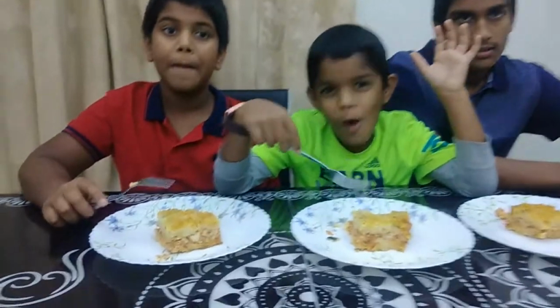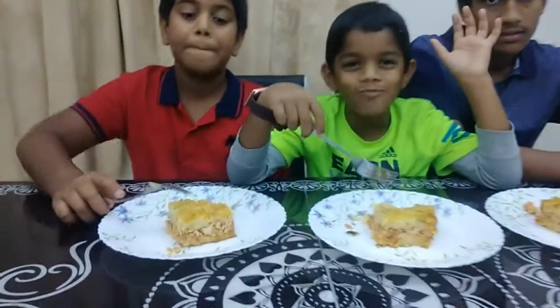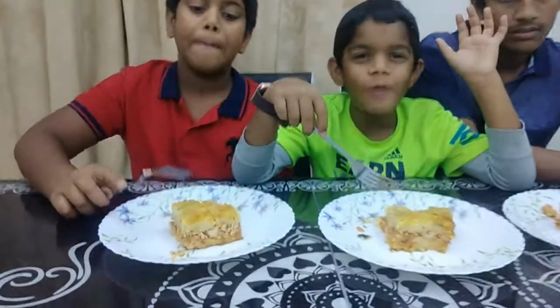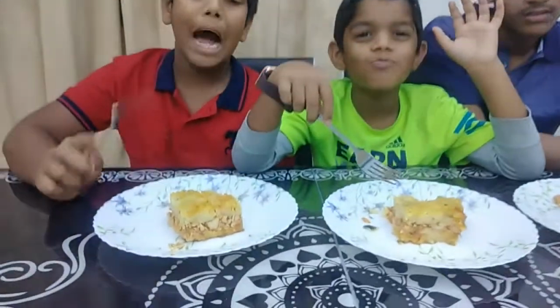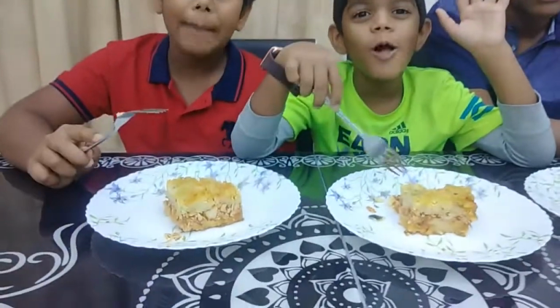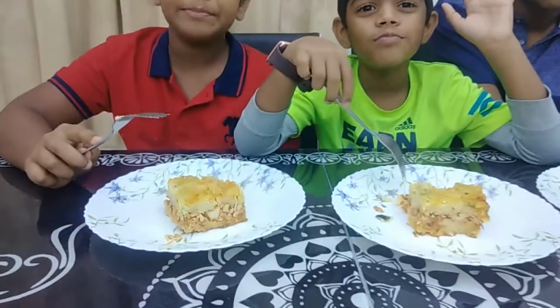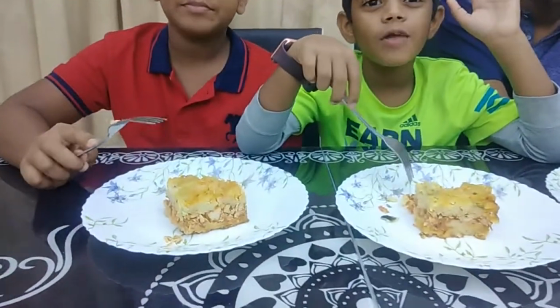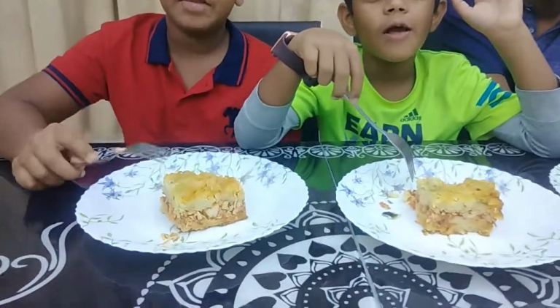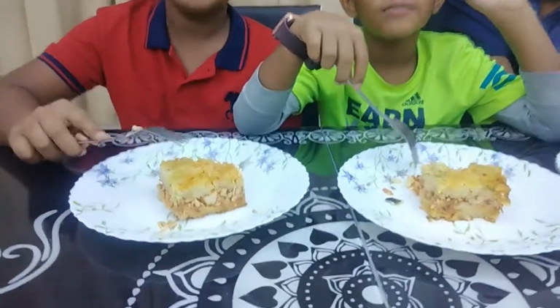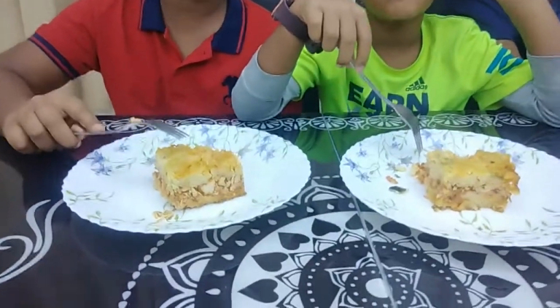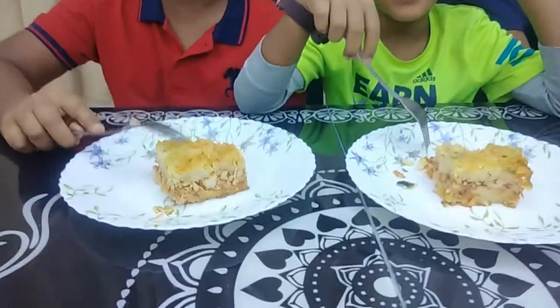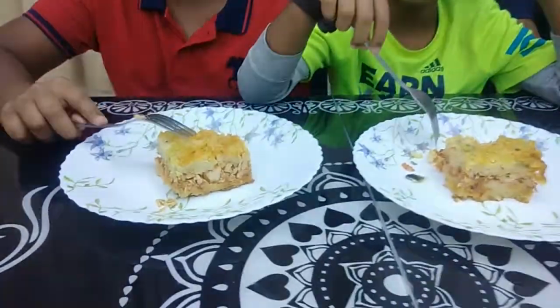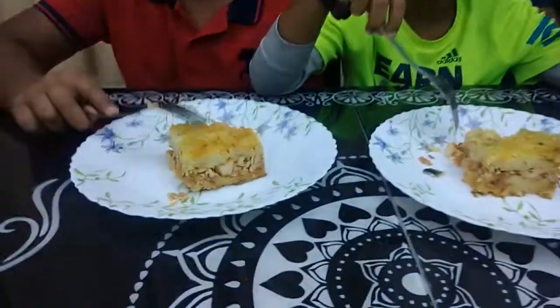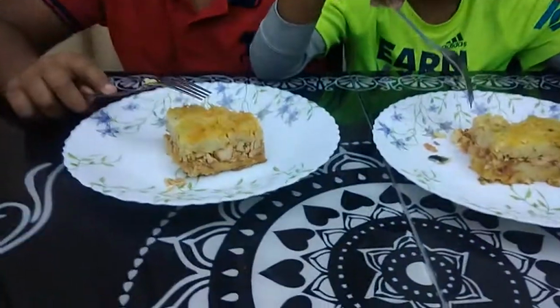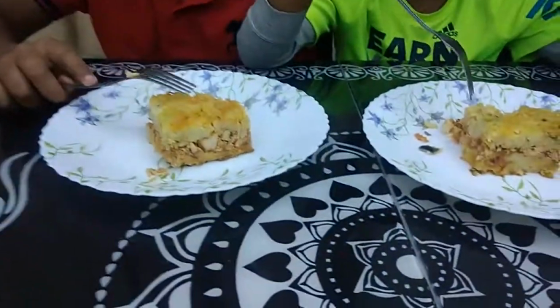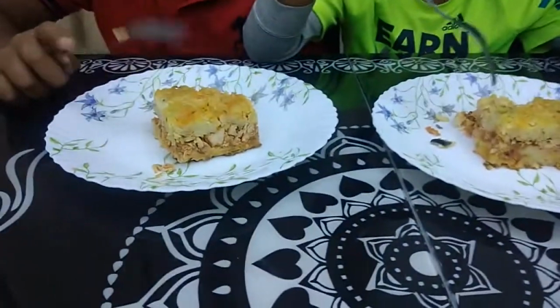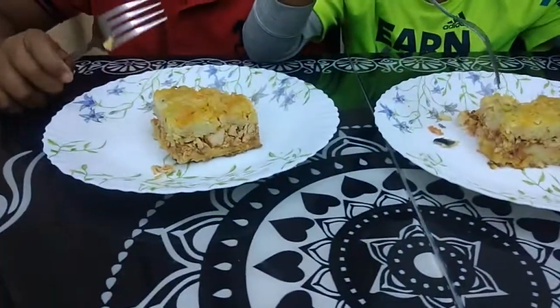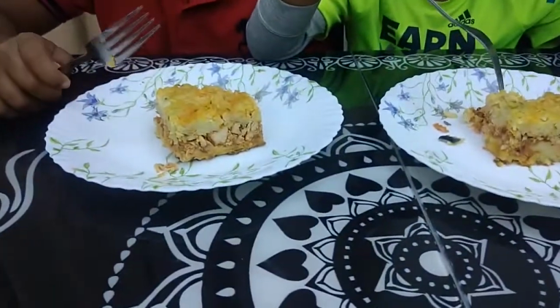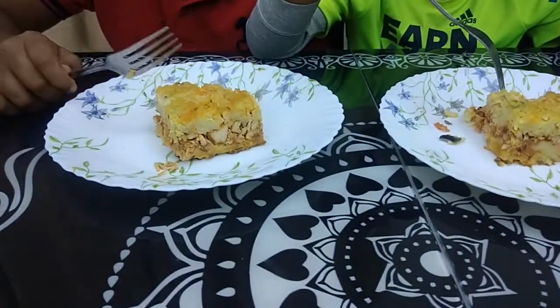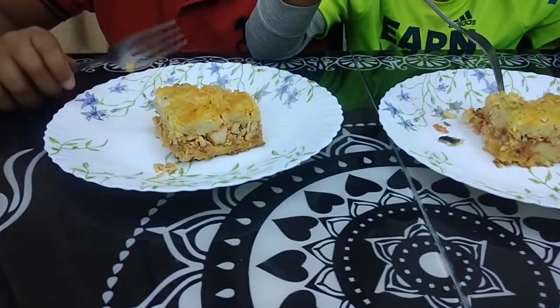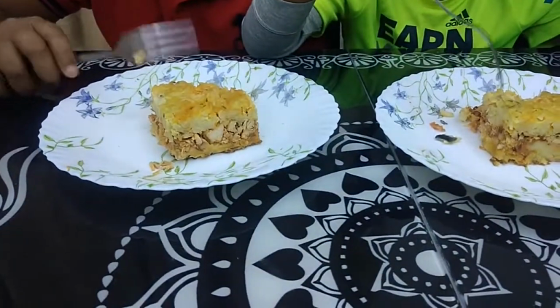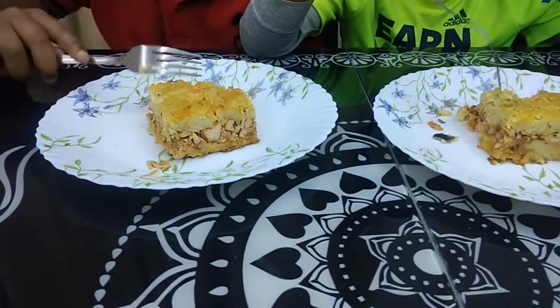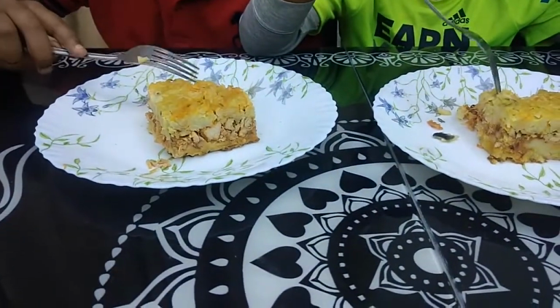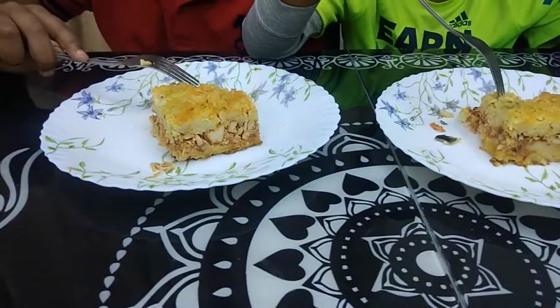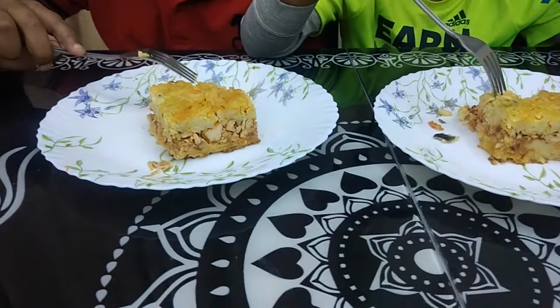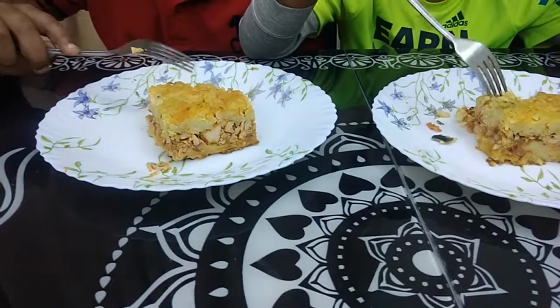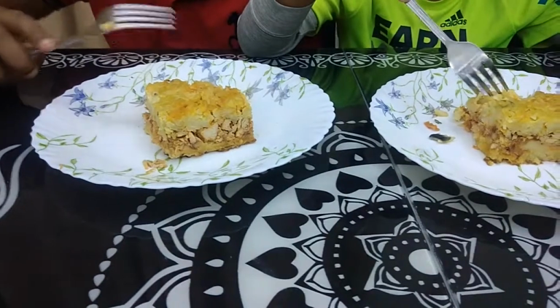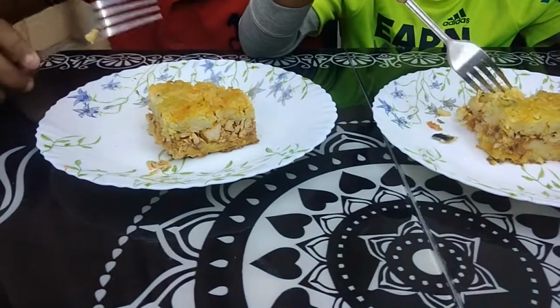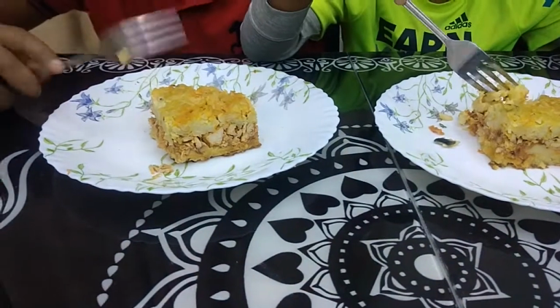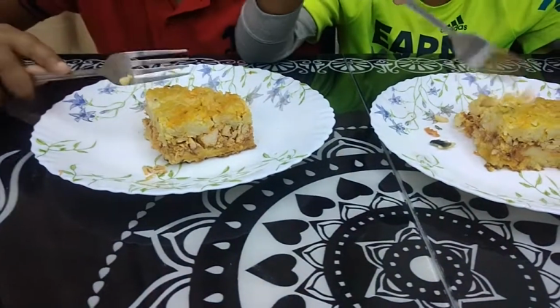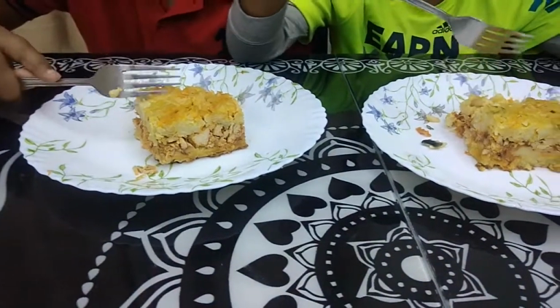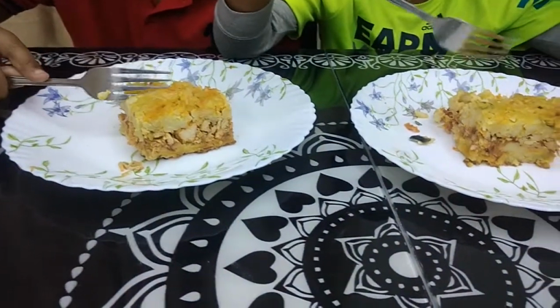Mom, please give me more of this. Me too. Thank you.